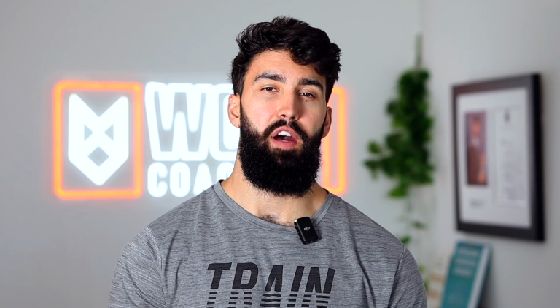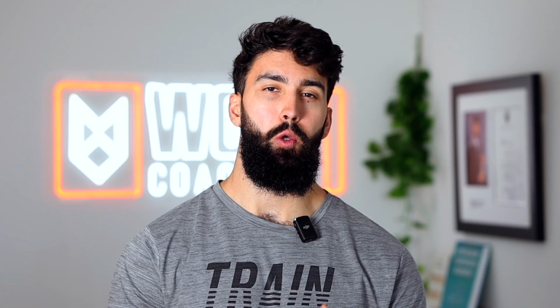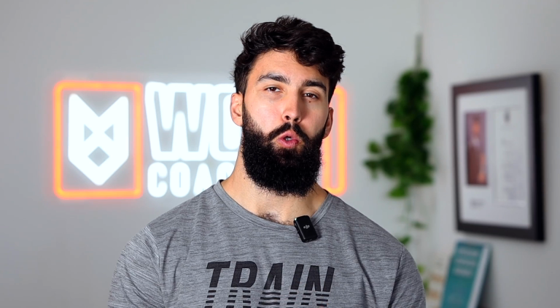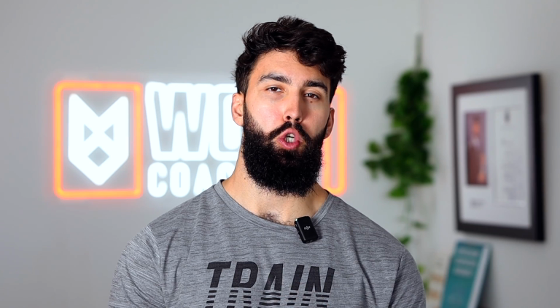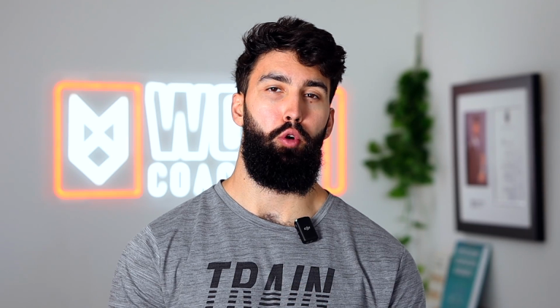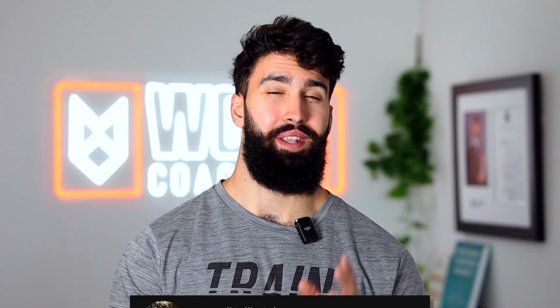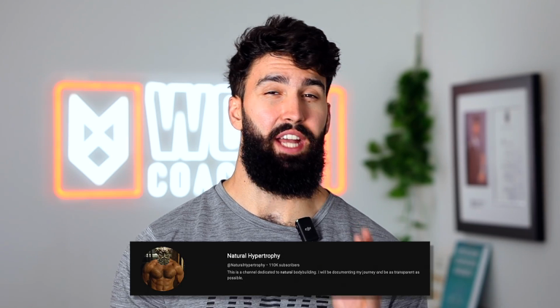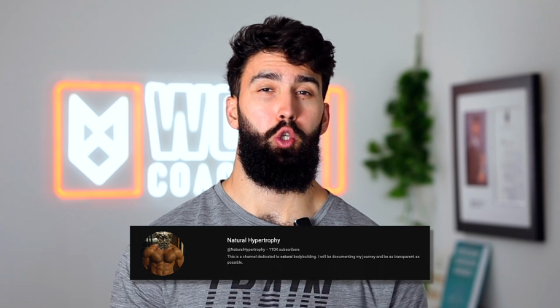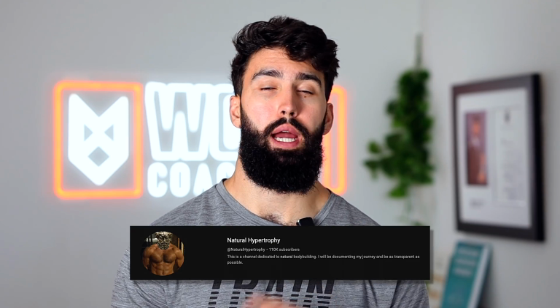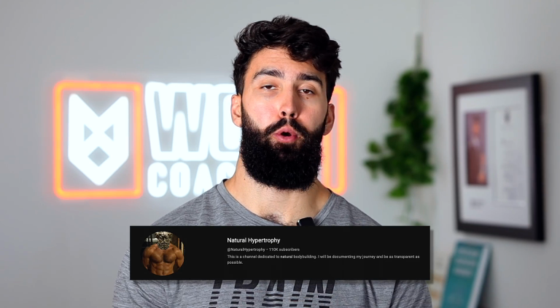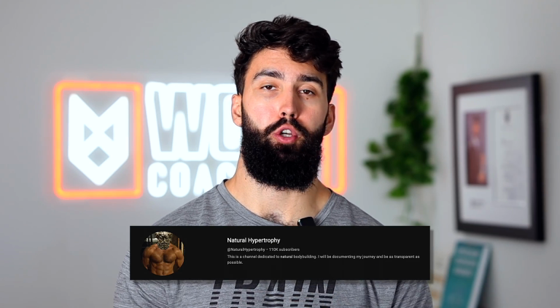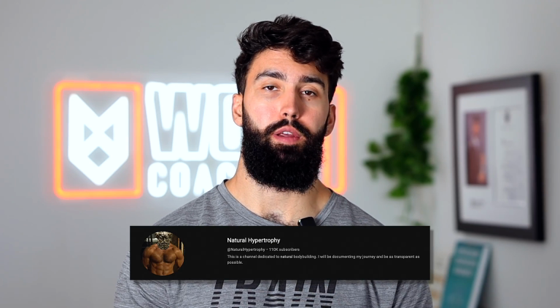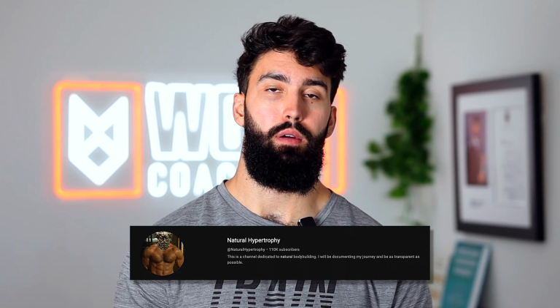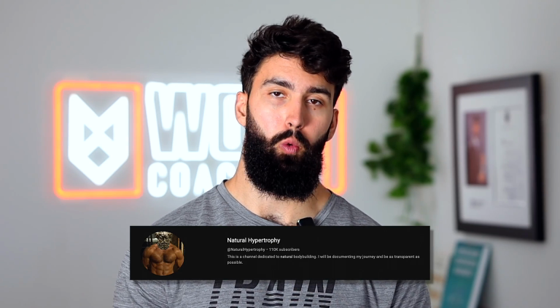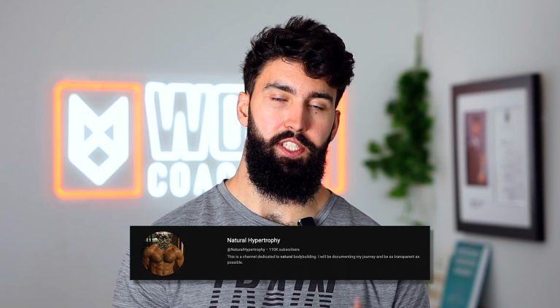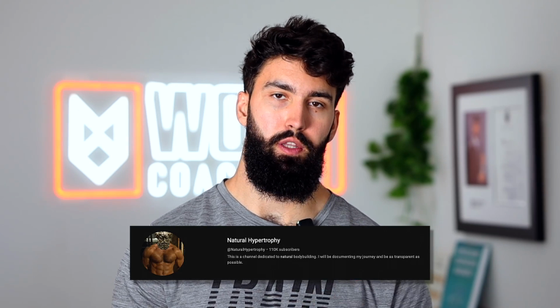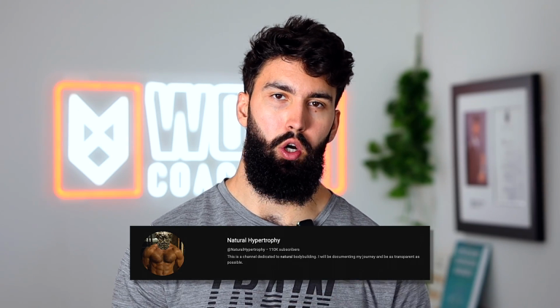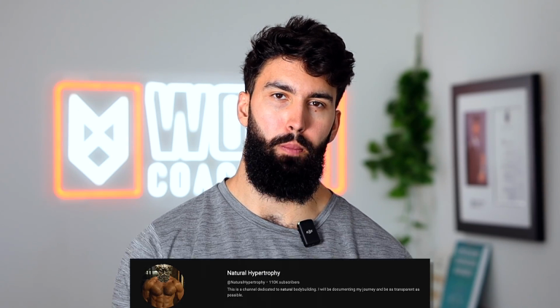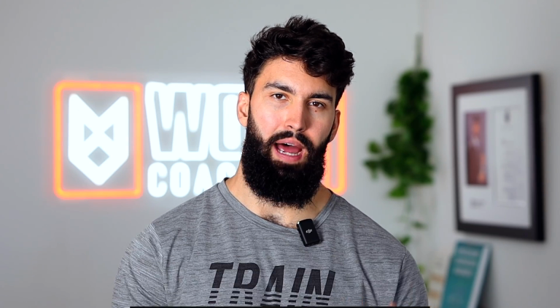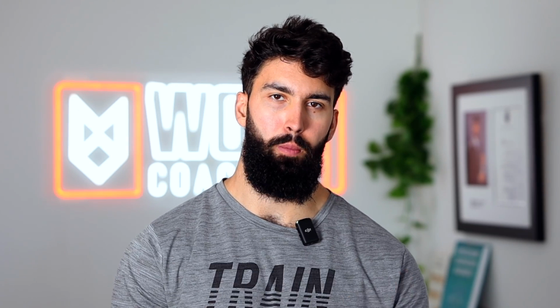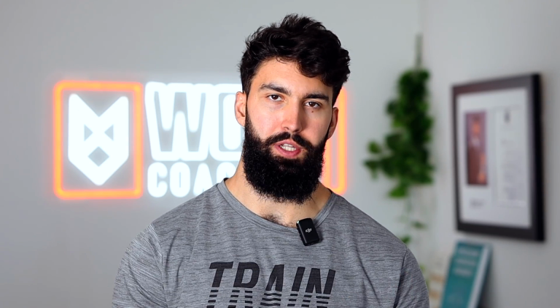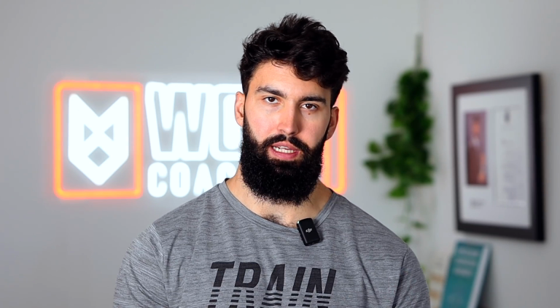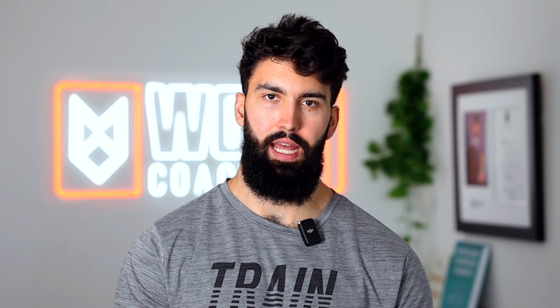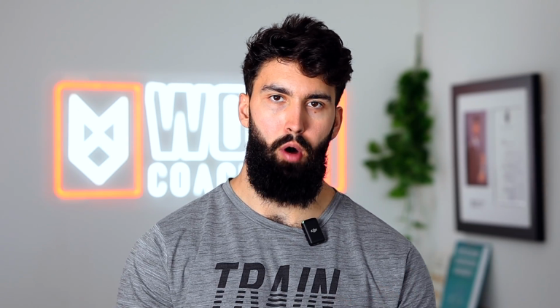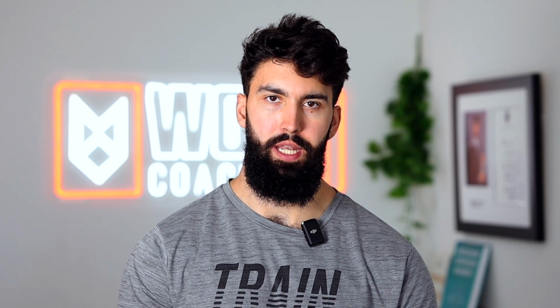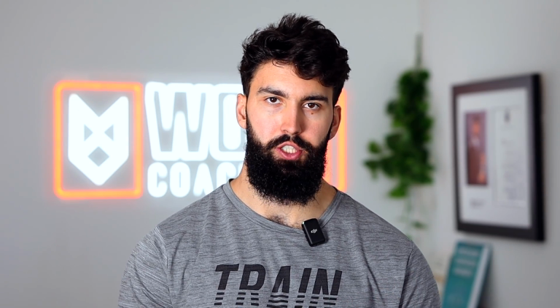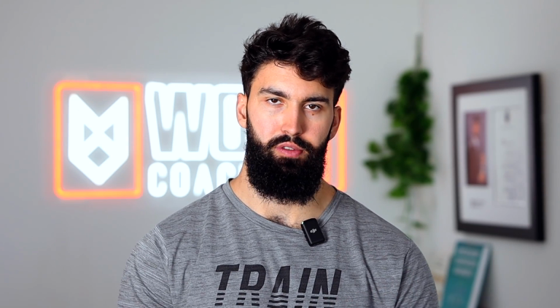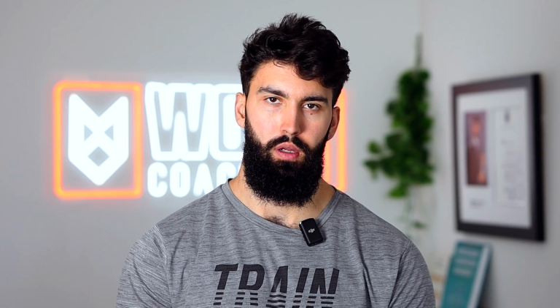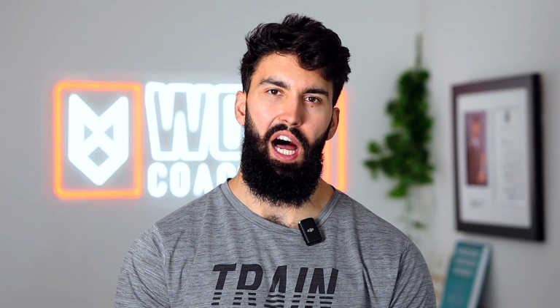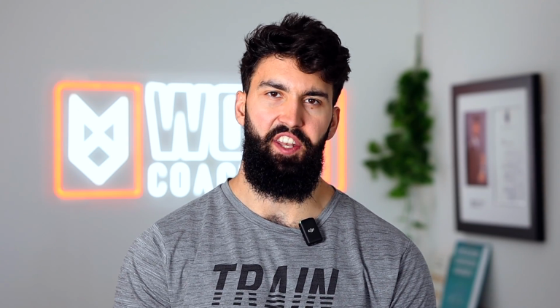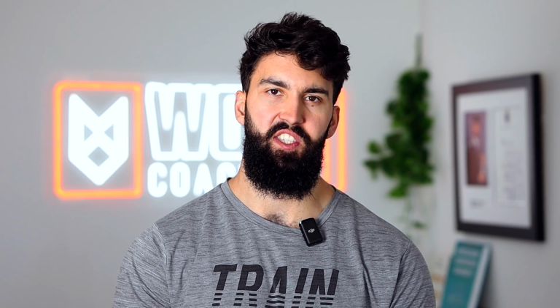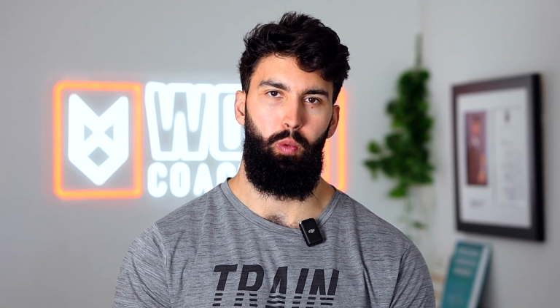Fellow YouTuber Natural Hypertrophy recently called powerbuilding an abomination. I disagree.